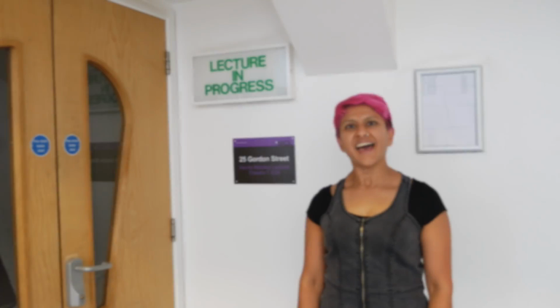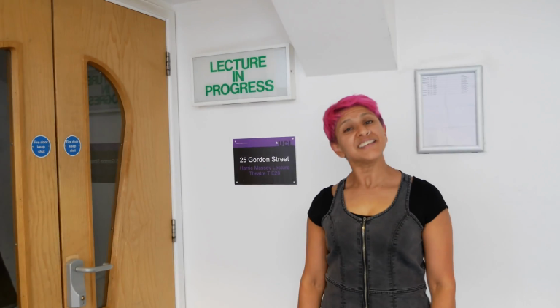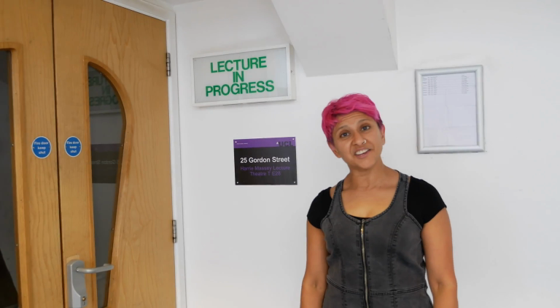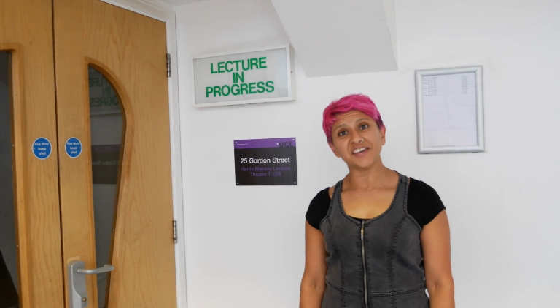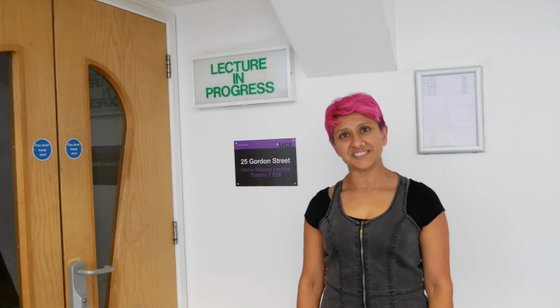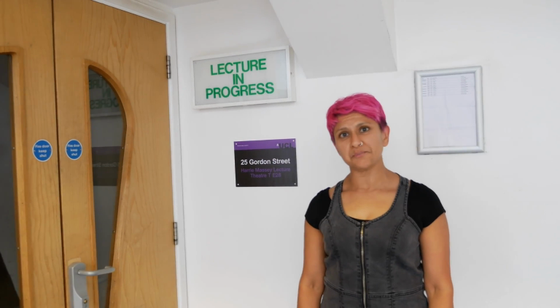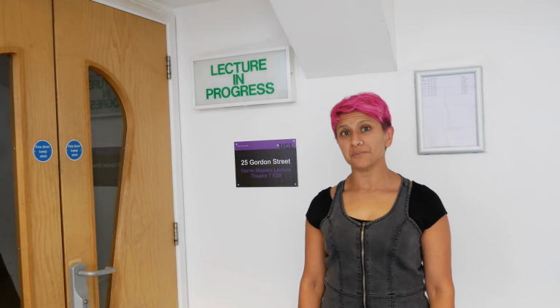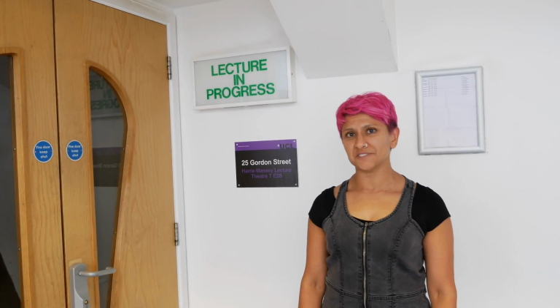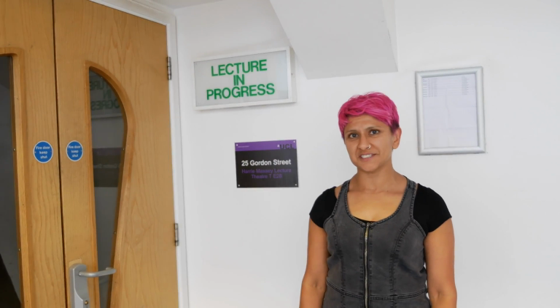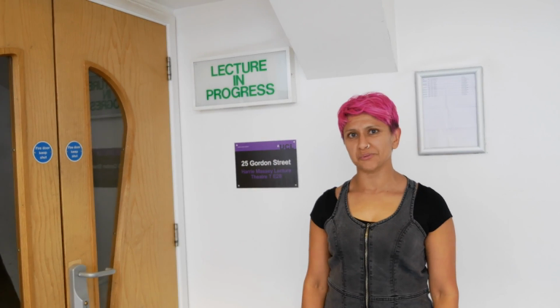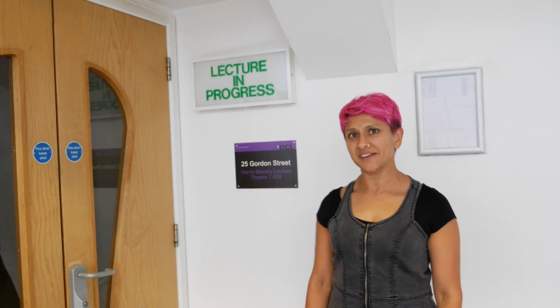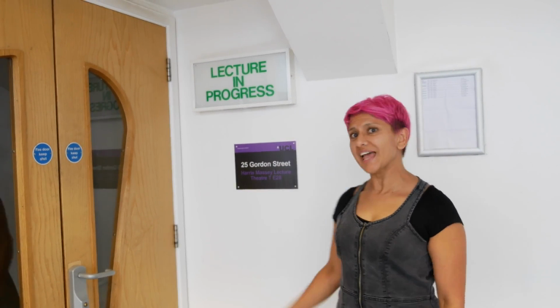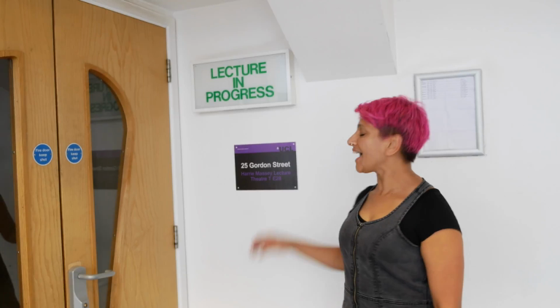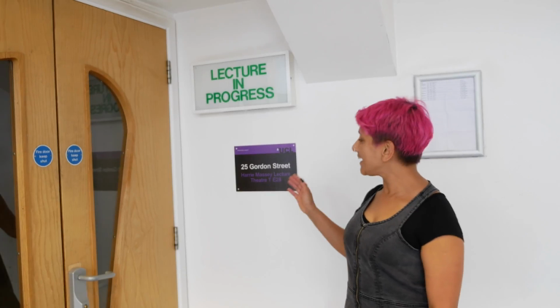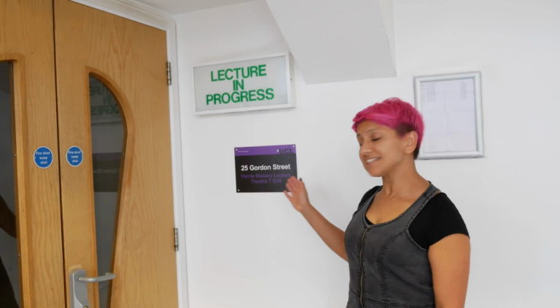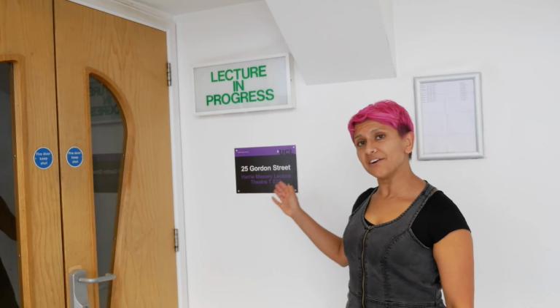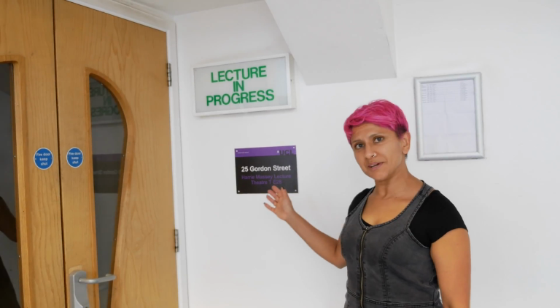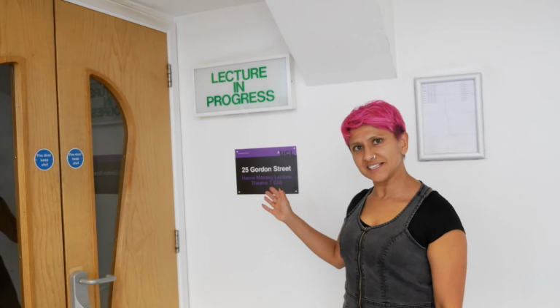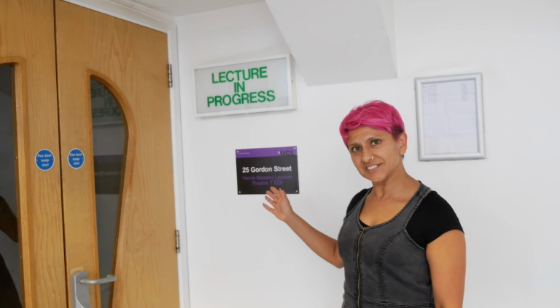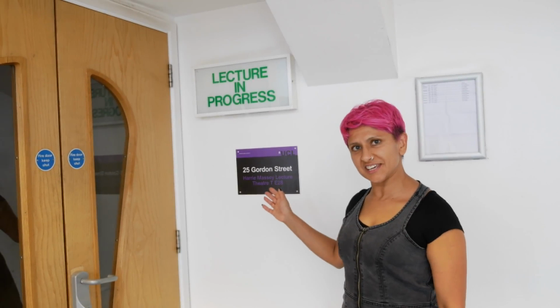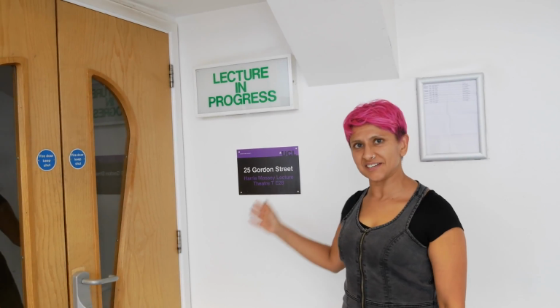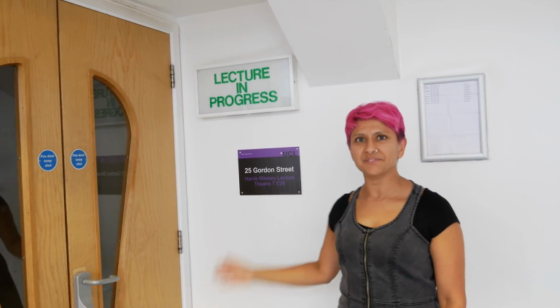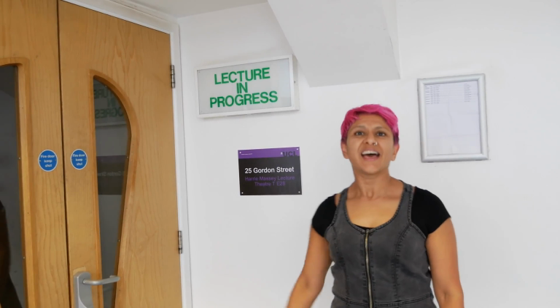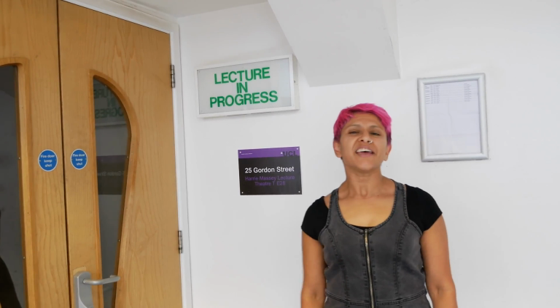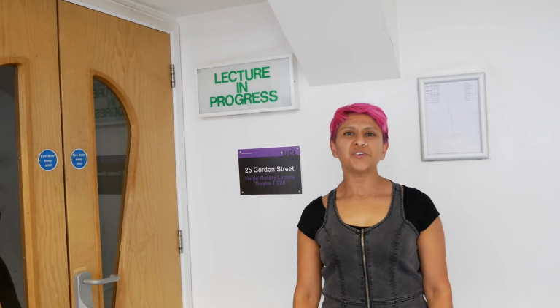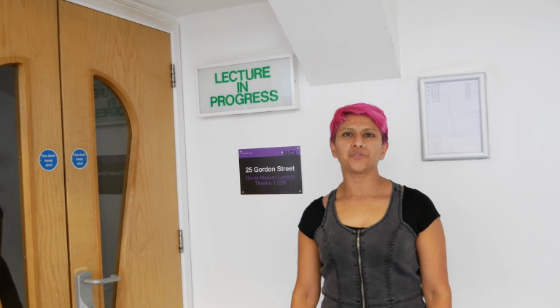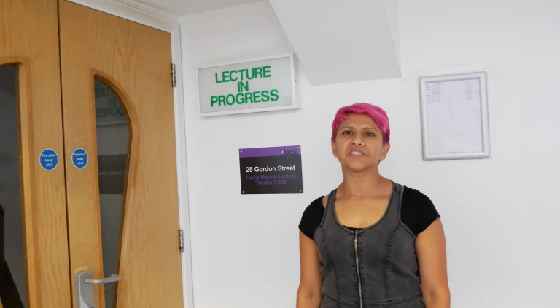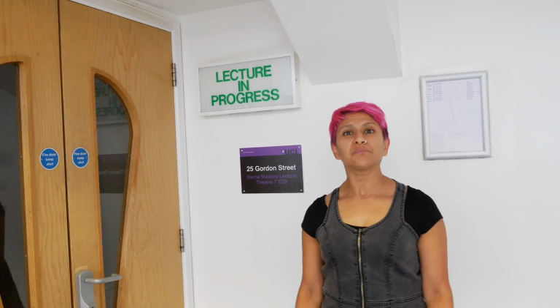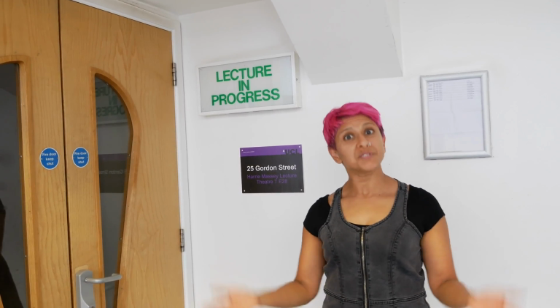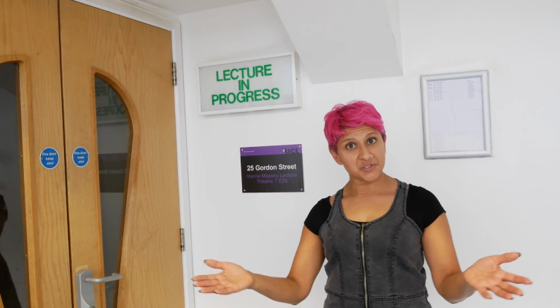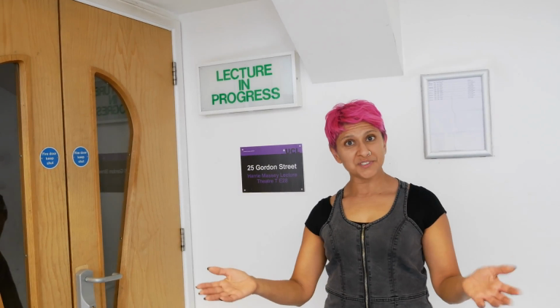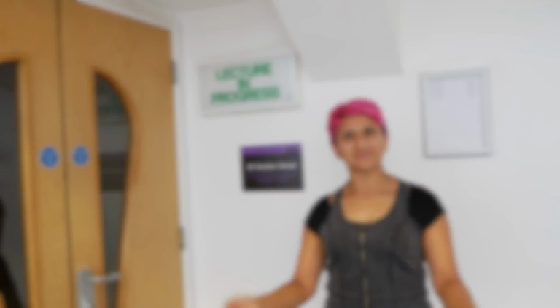And that's how you get to the Department of Physics and Astronomy and to the Harry Massey Lecture Theatre. Thank you all for watching, we'll see you all soon.